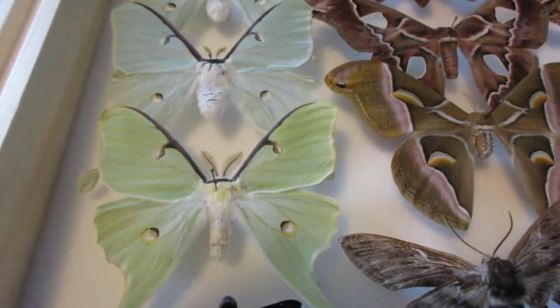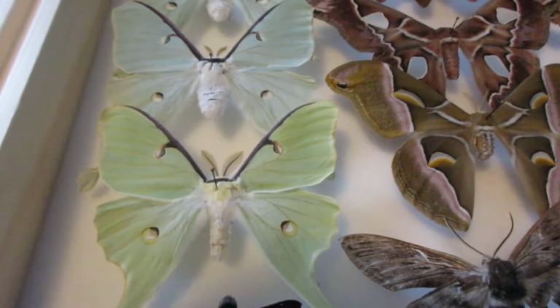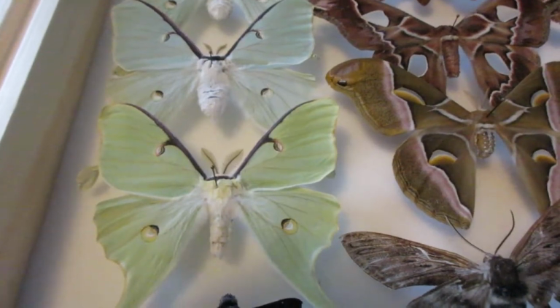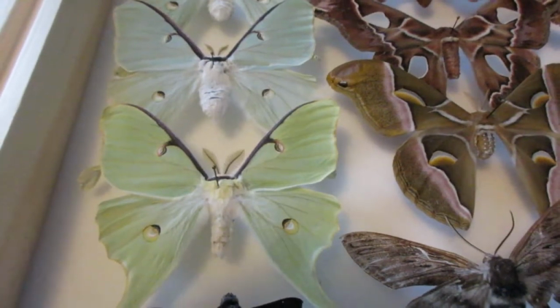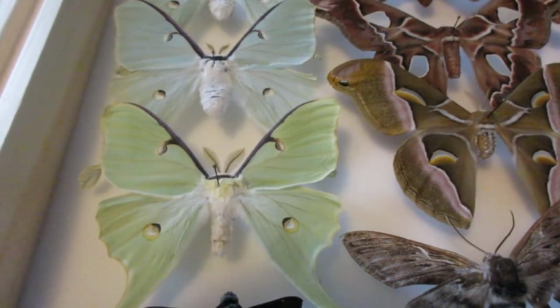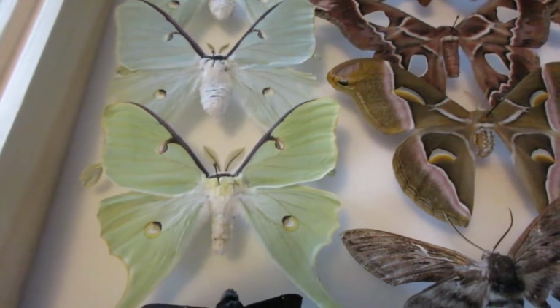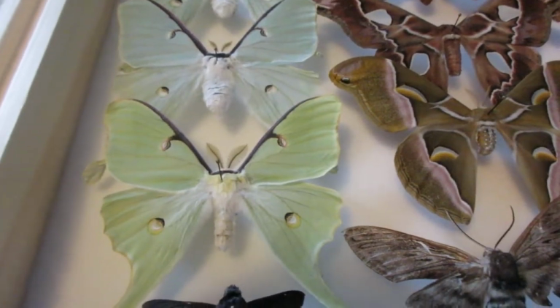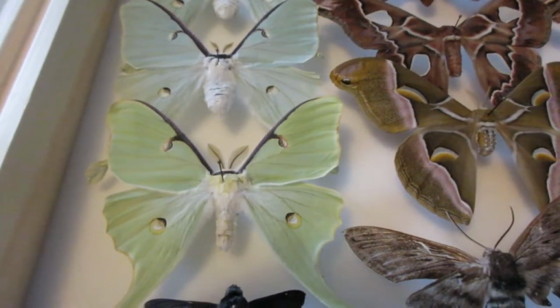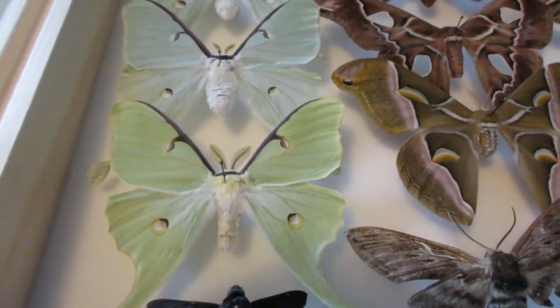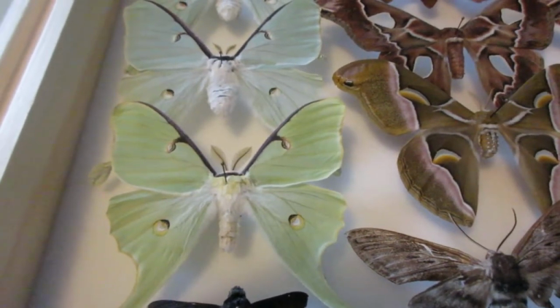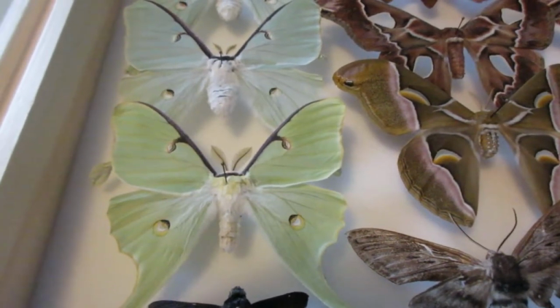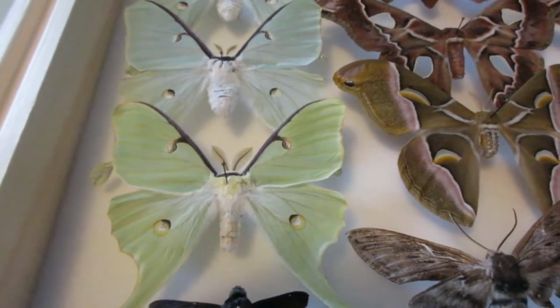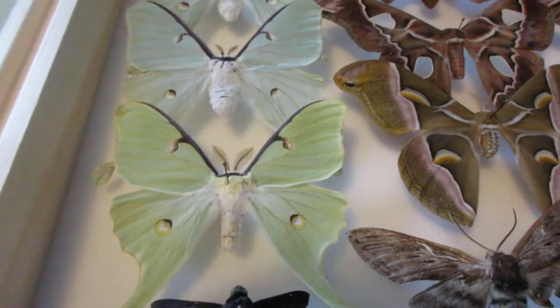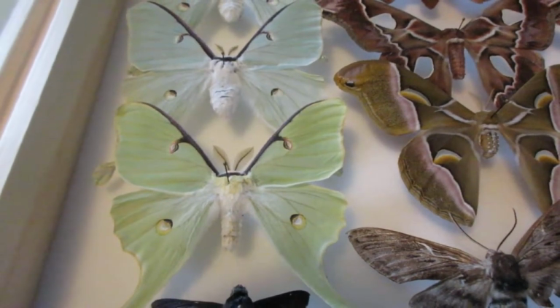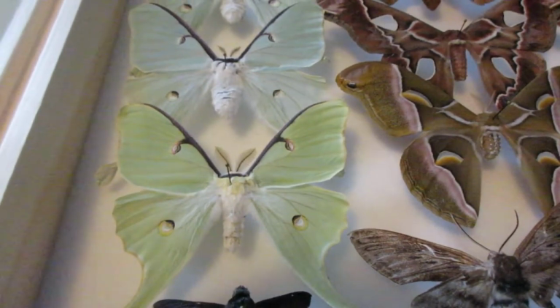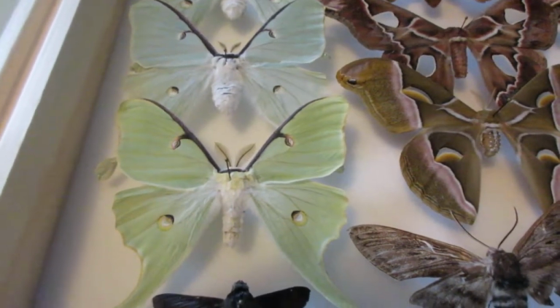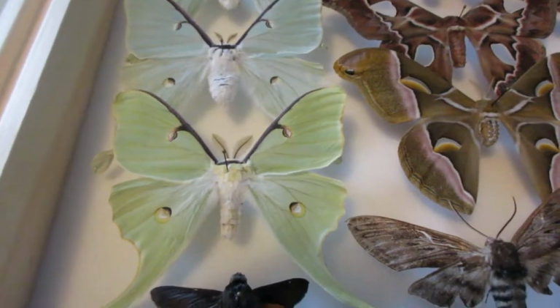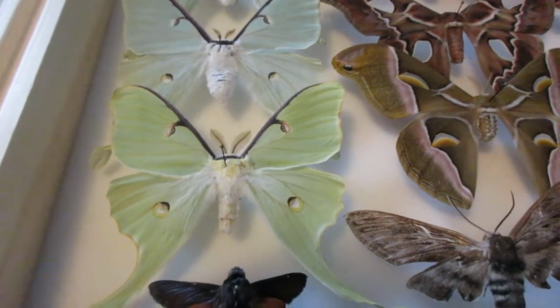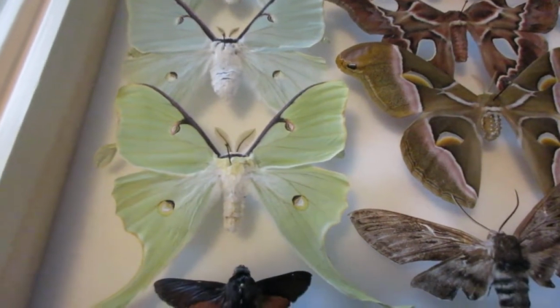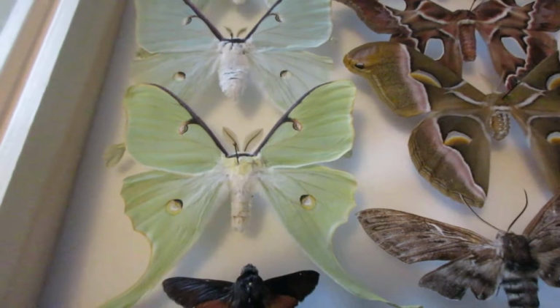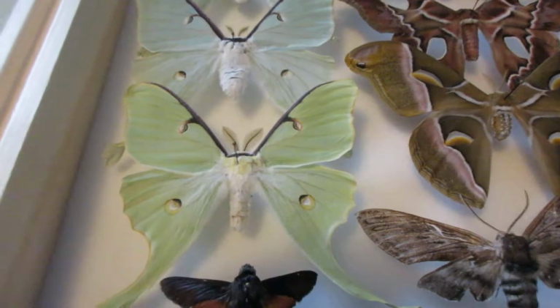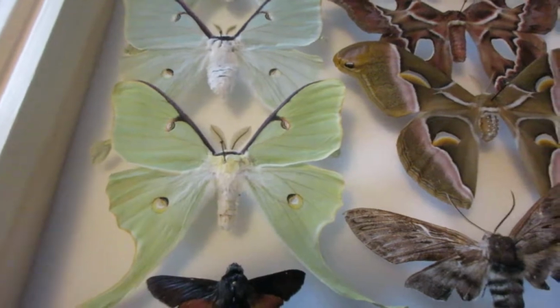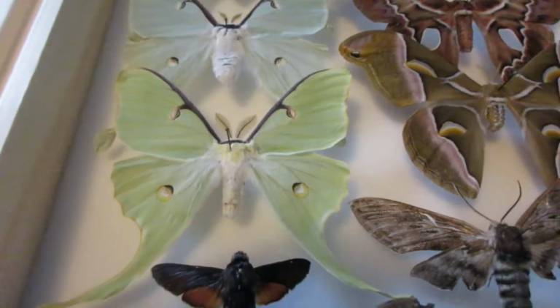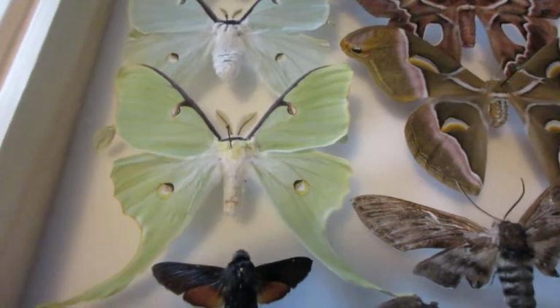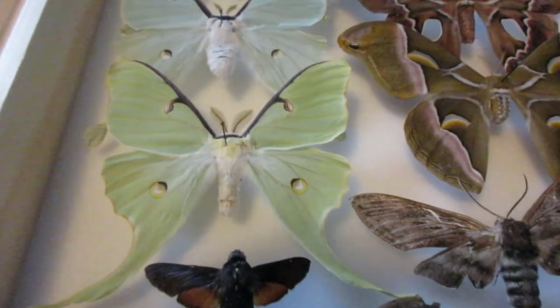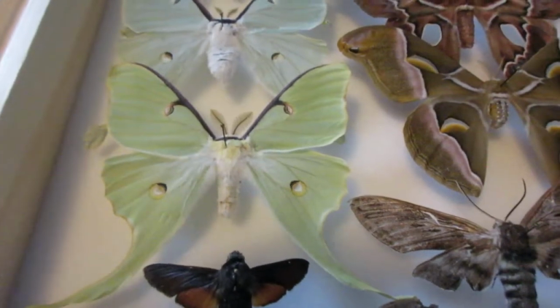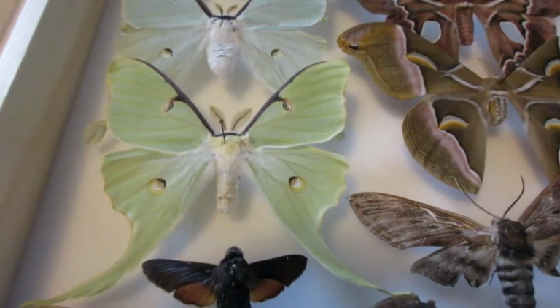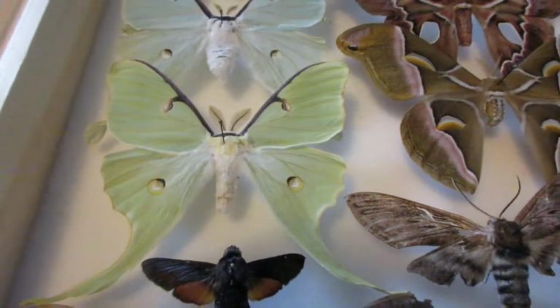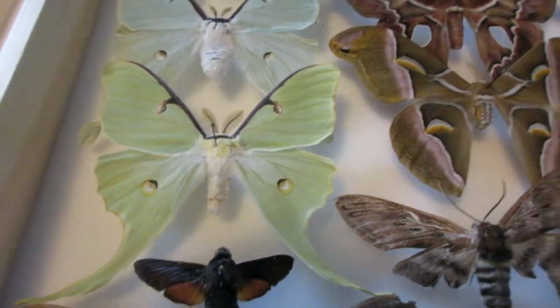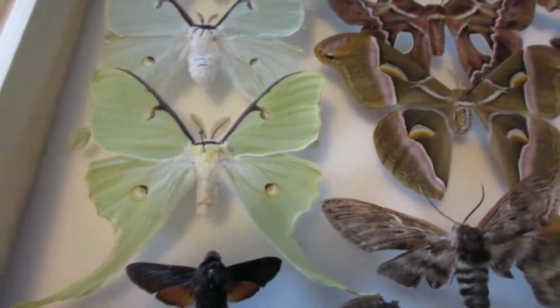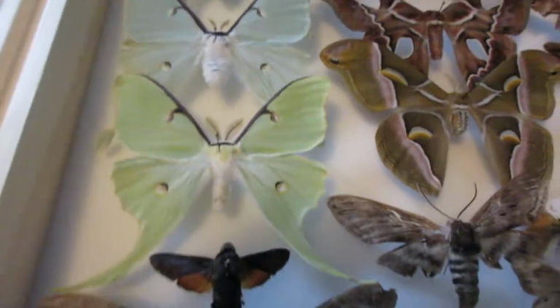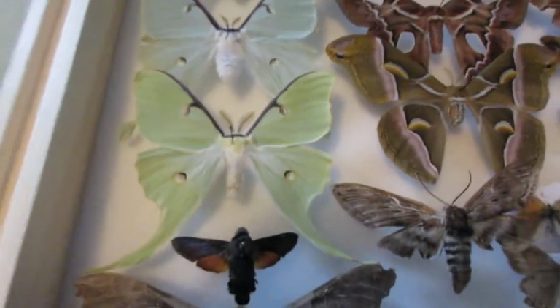Hello everyone, my name is Insect Isaac, and today I'll be showing you part one of my insect collection.